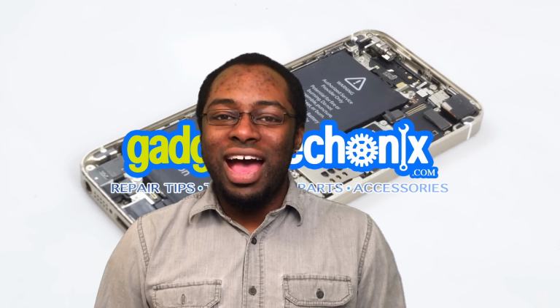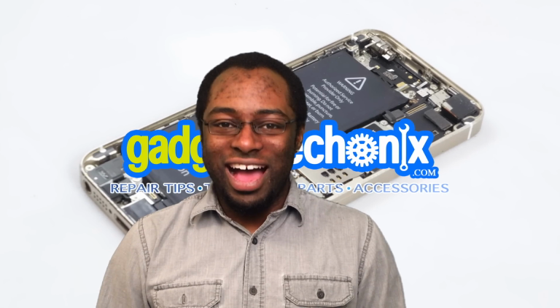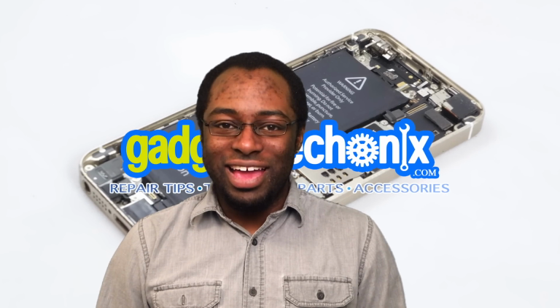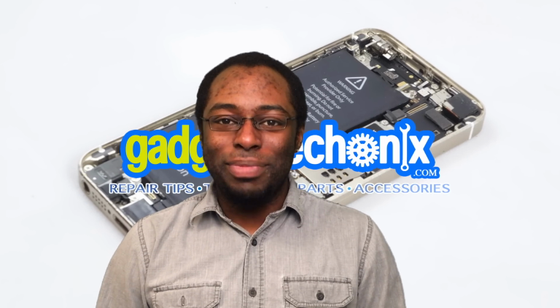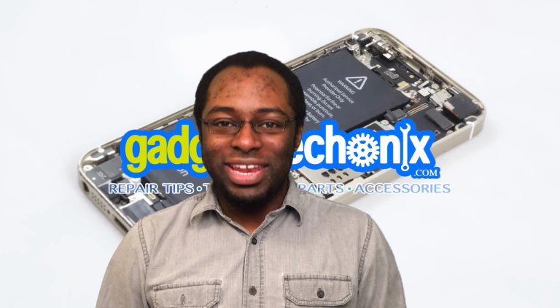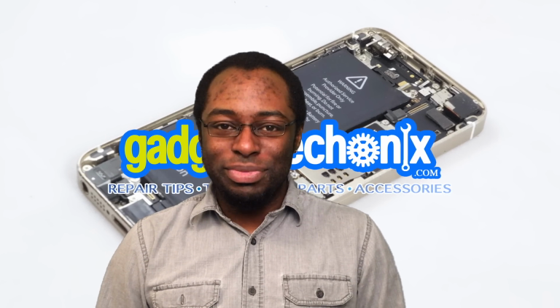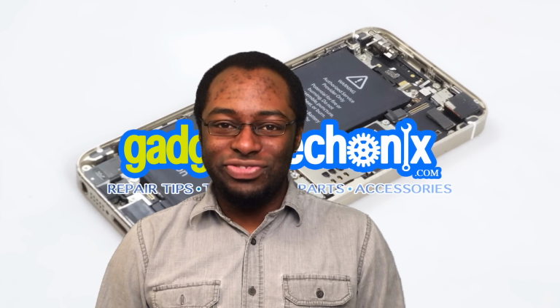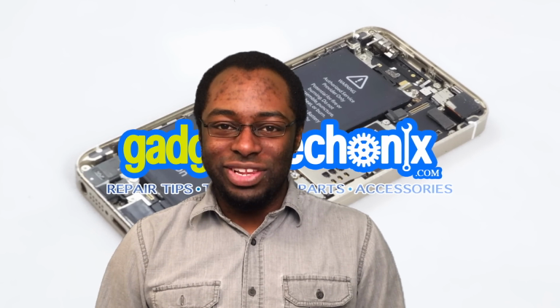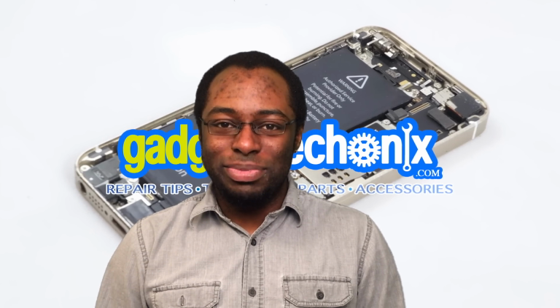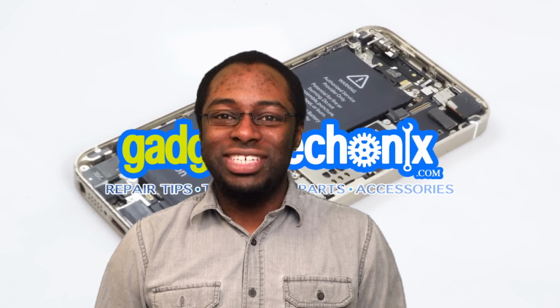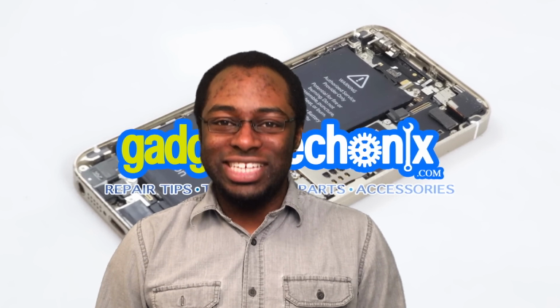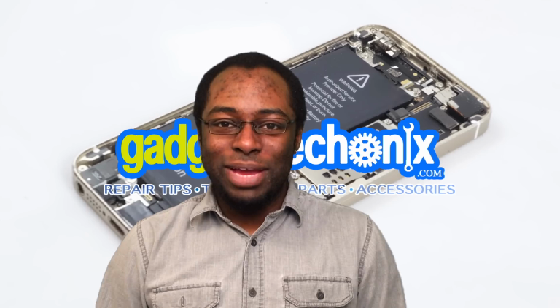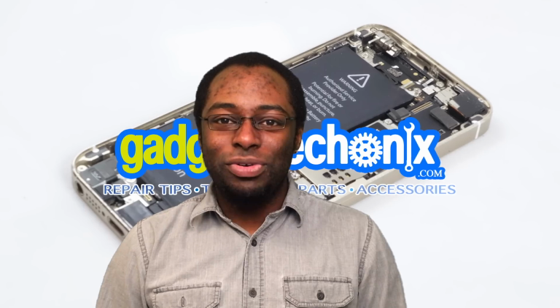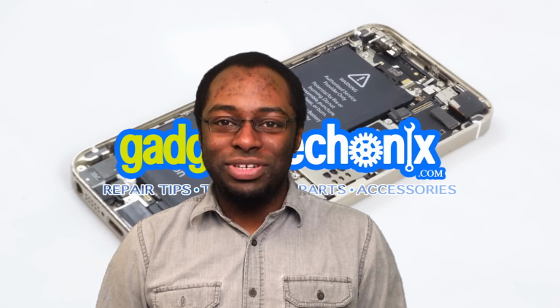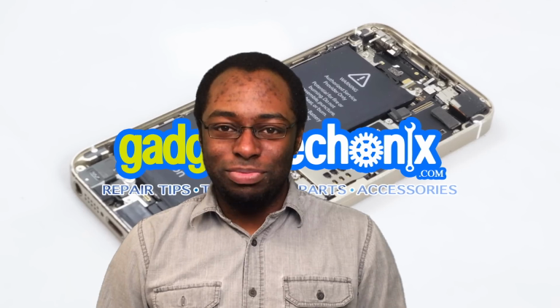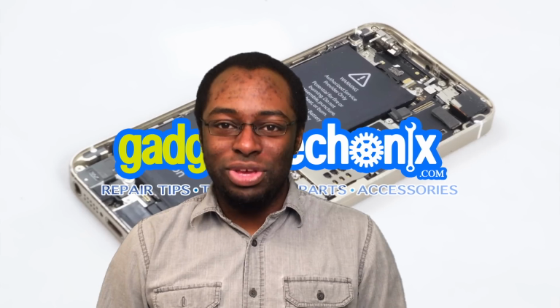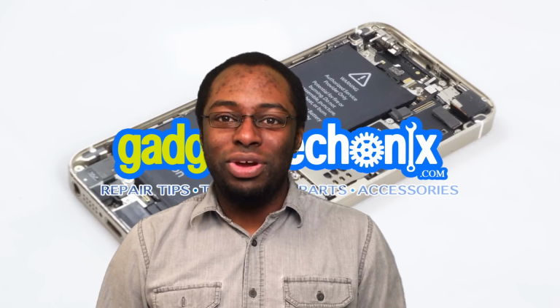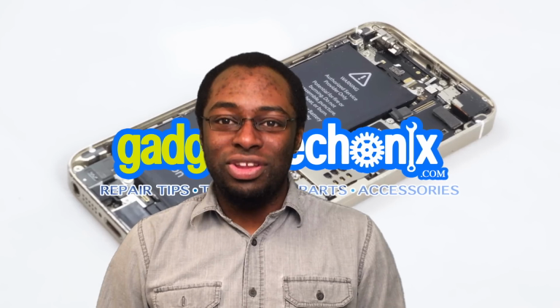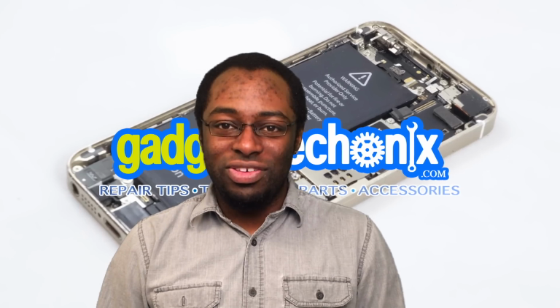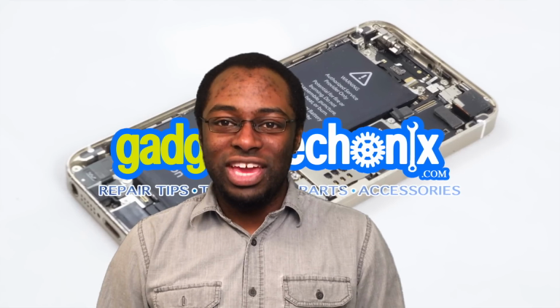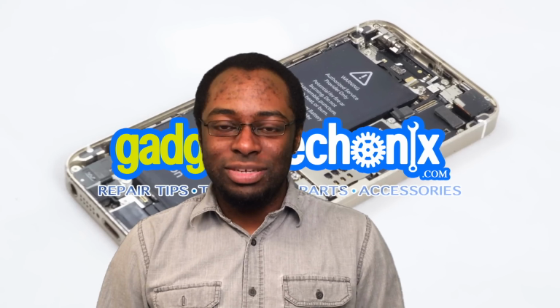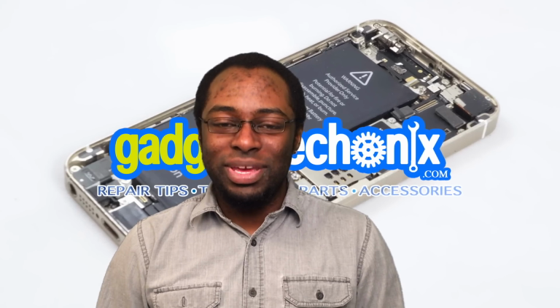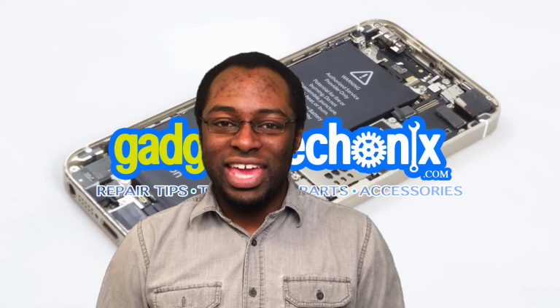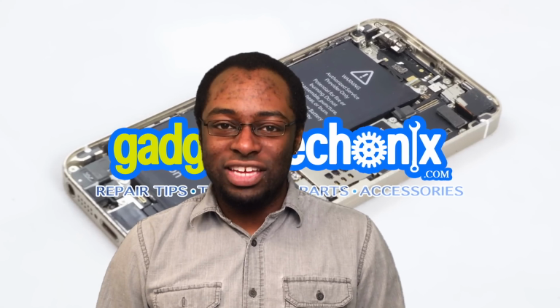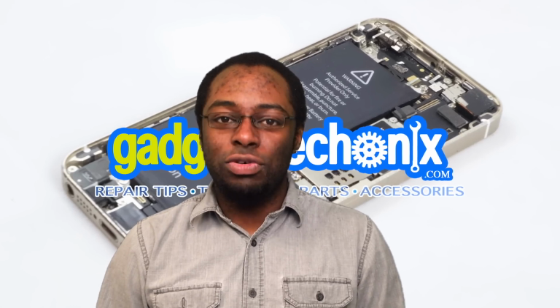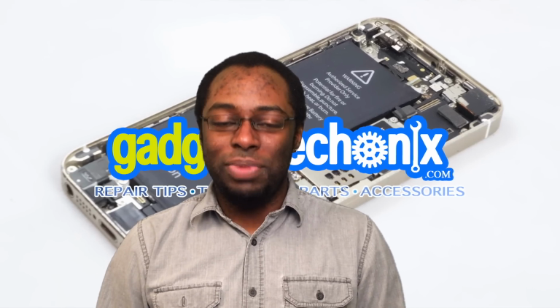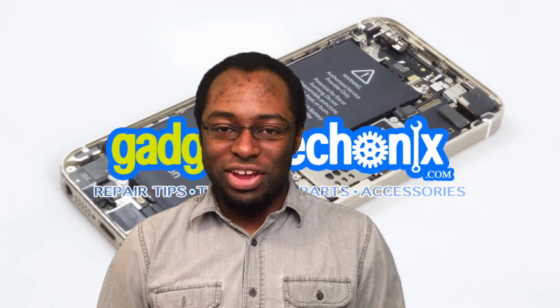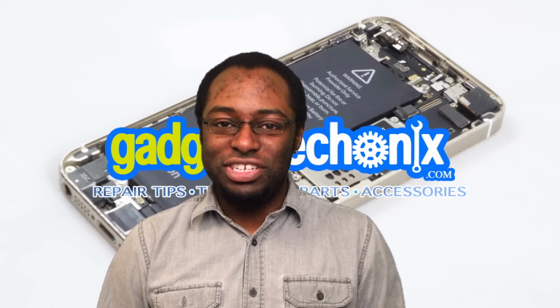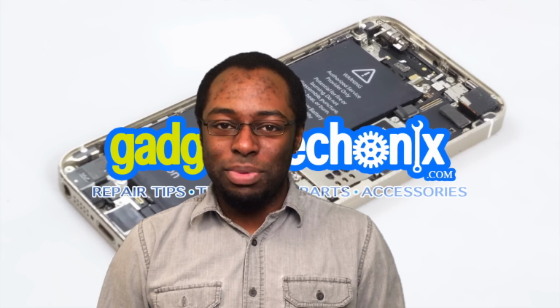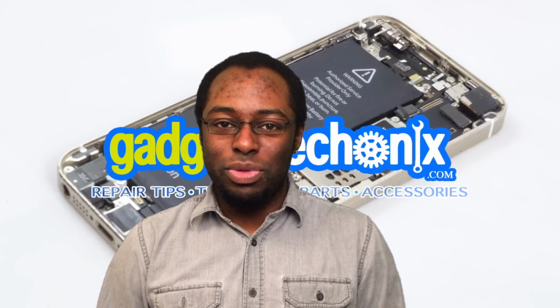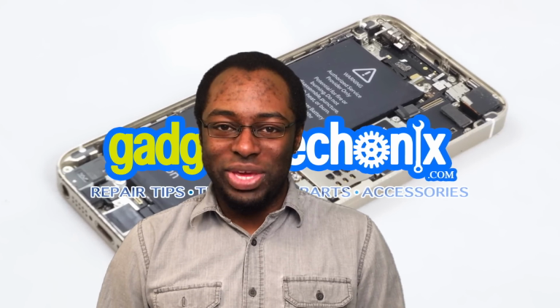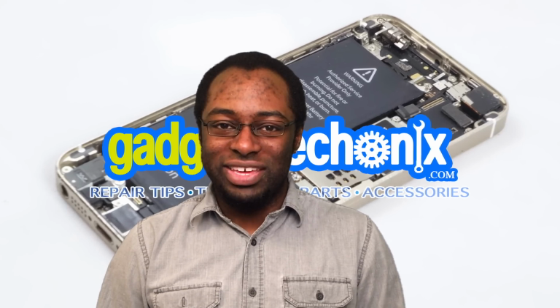Hi, my name is Philip and today I'm going to bring you another Gadget Mechanics Repair Tip of the Week.